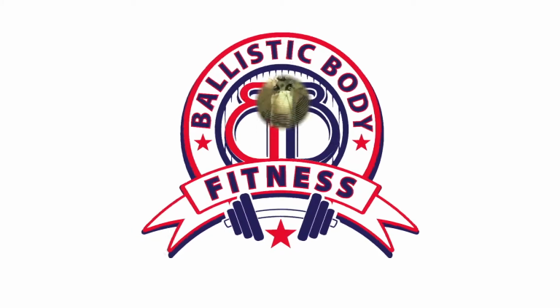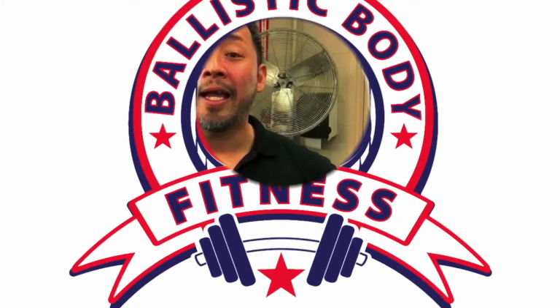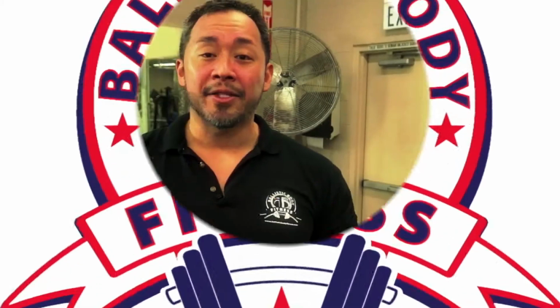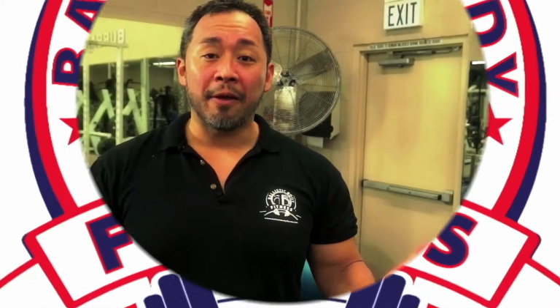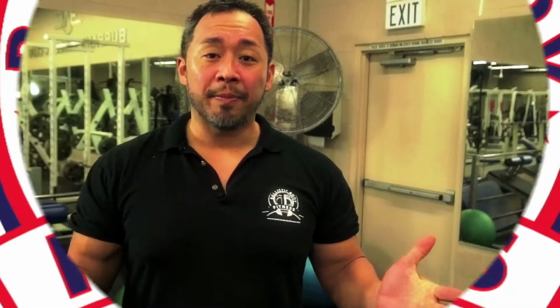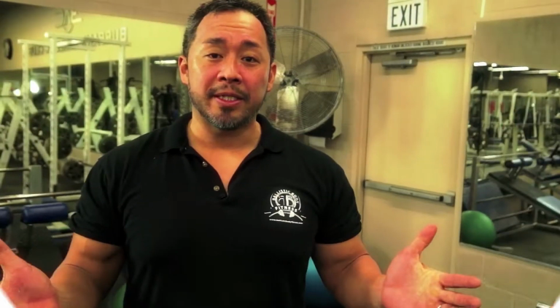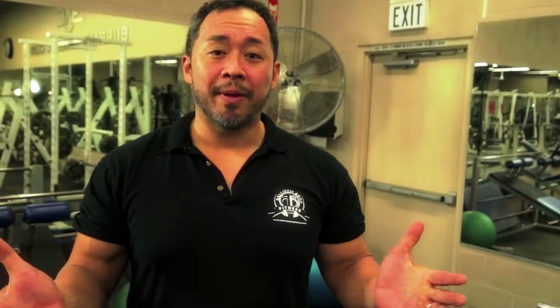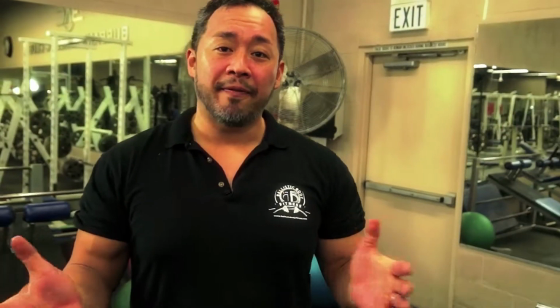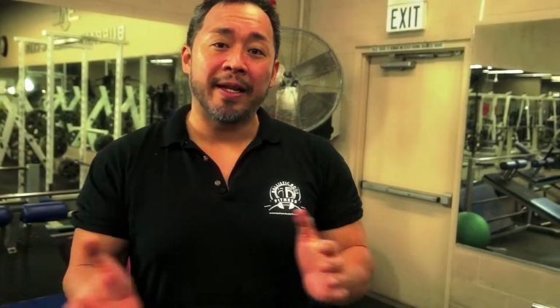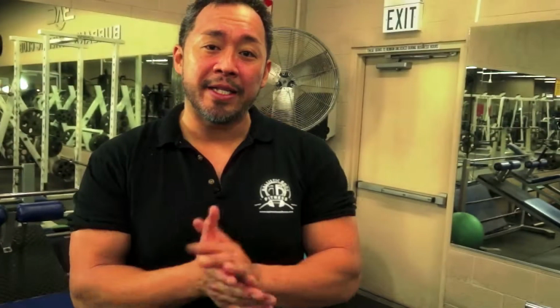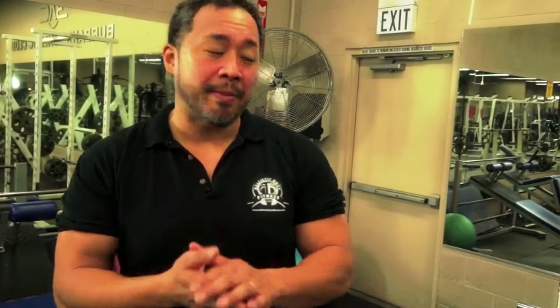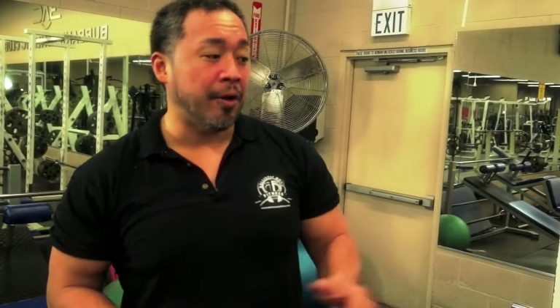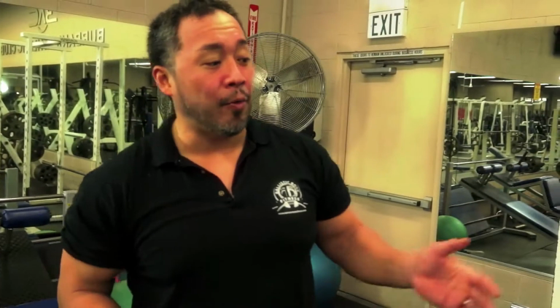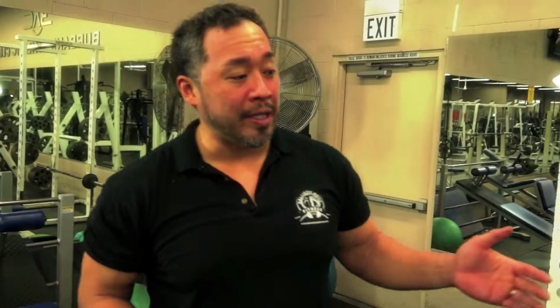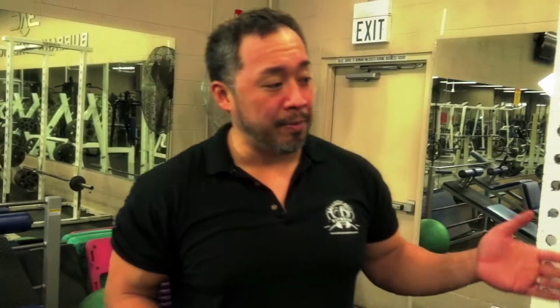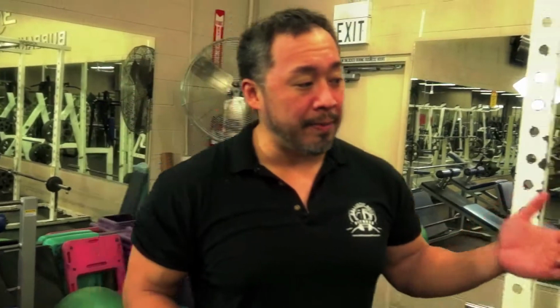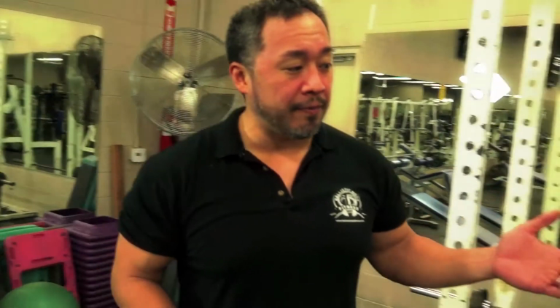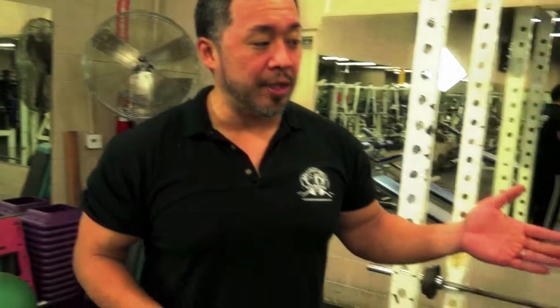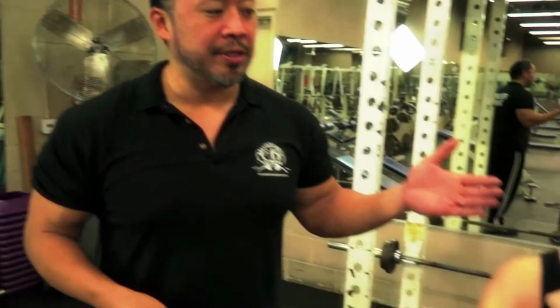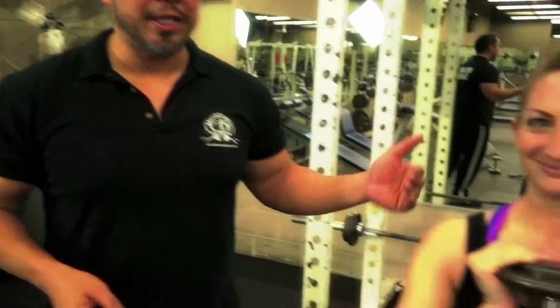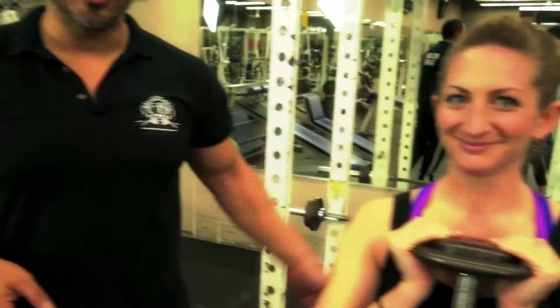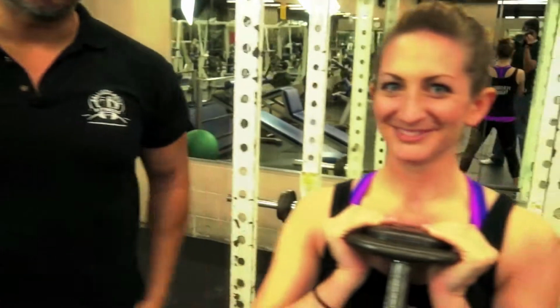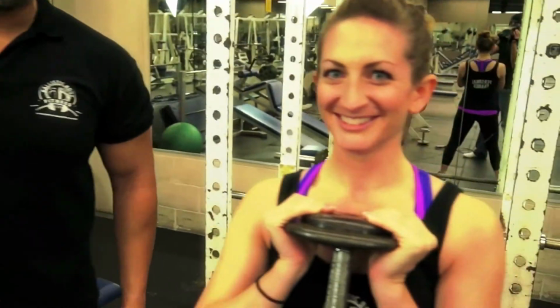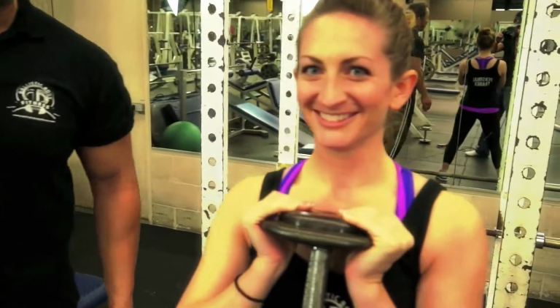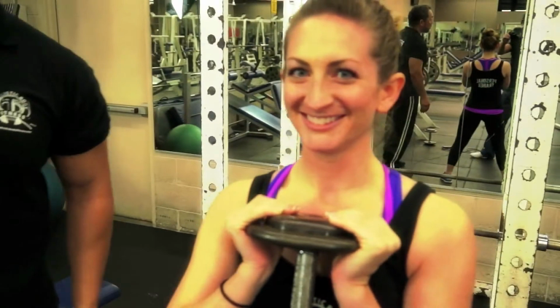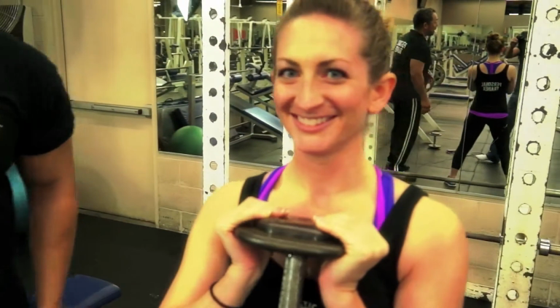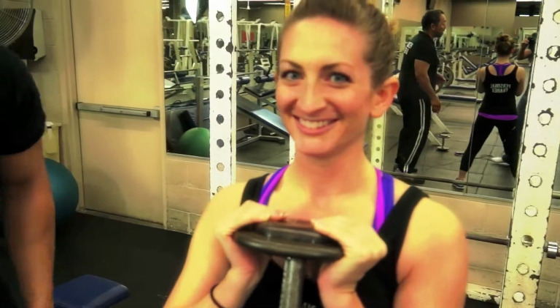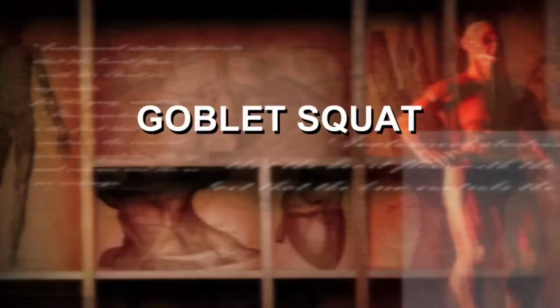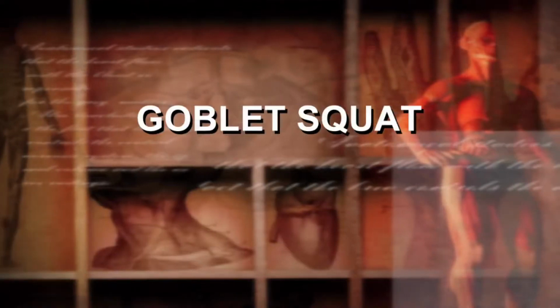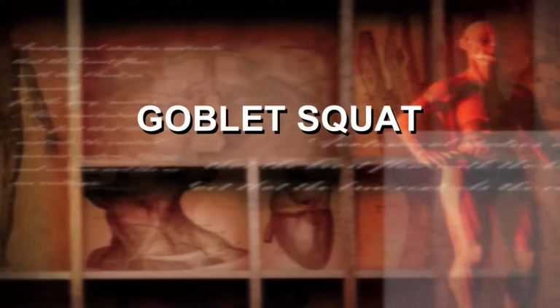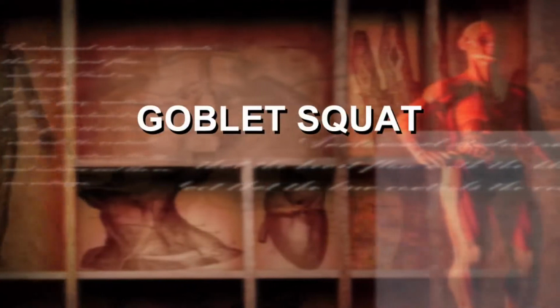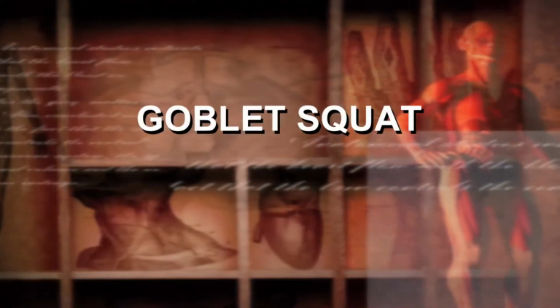Hey, it's Scott with Ballistic Body Fitness. I'm here with BBF trainer Stacia Newbert and we're going to show you how to do a goblet squat.